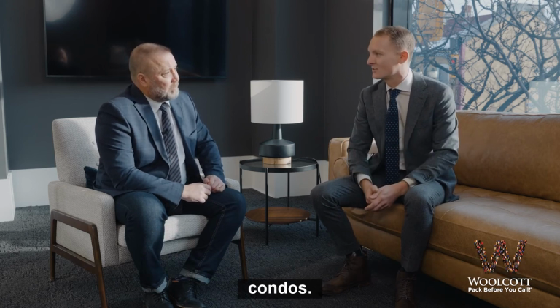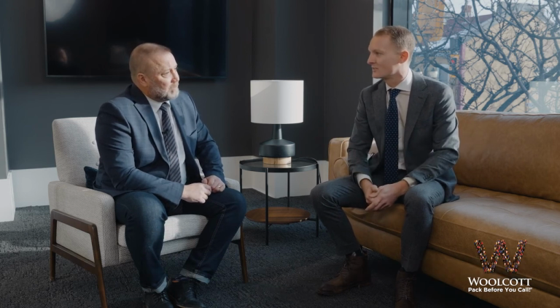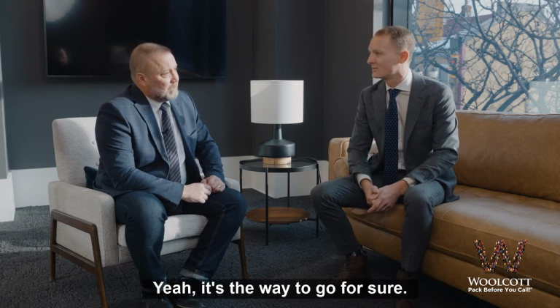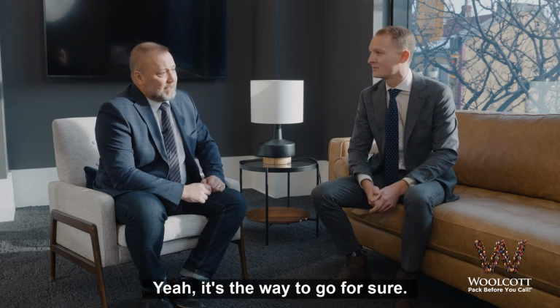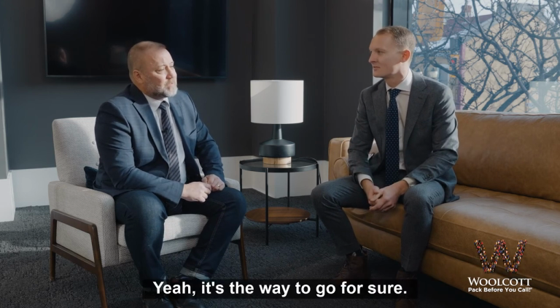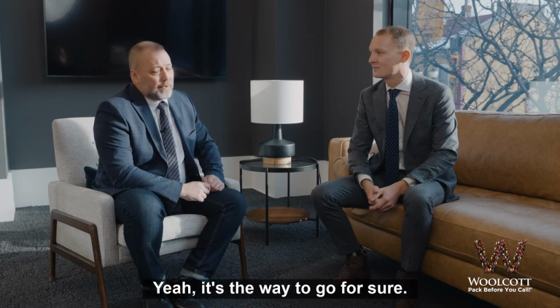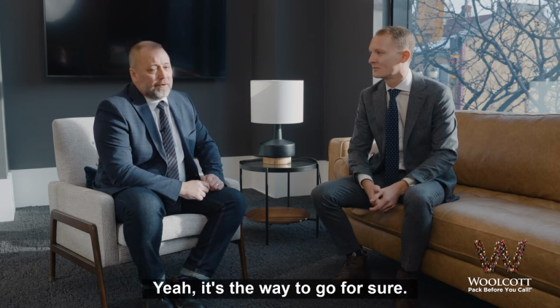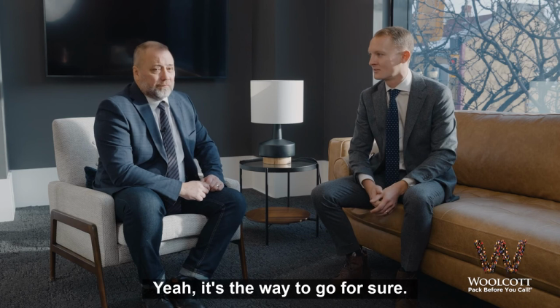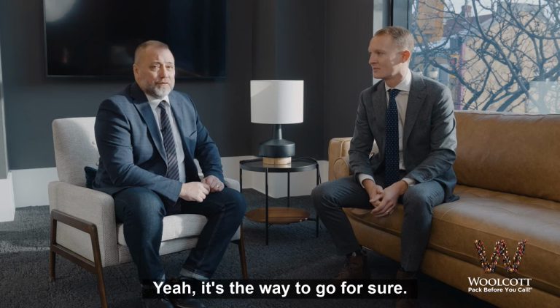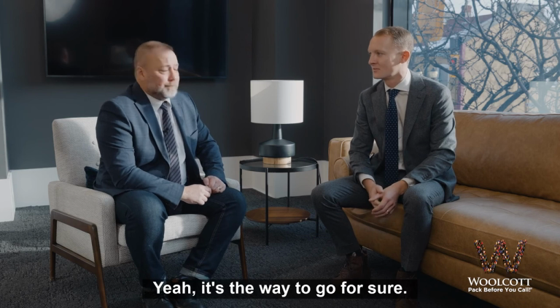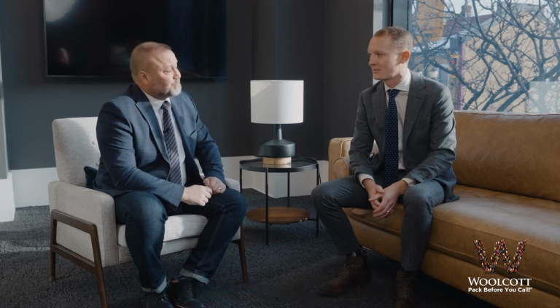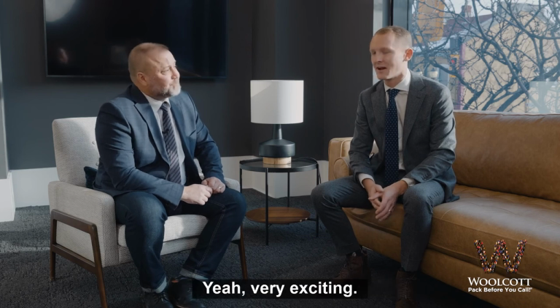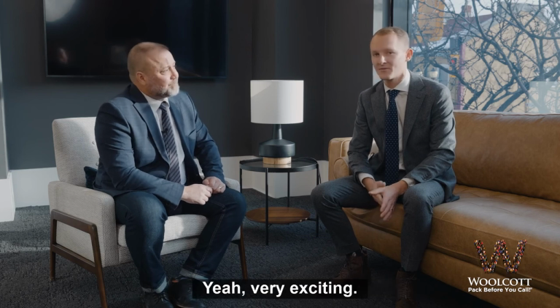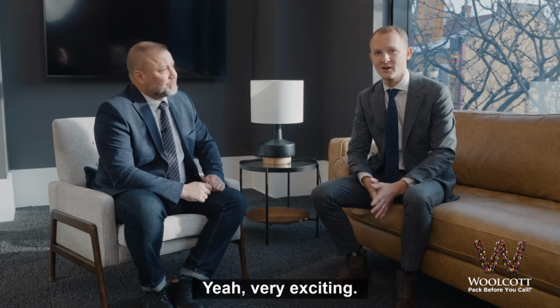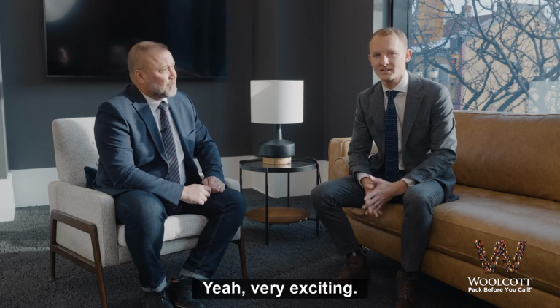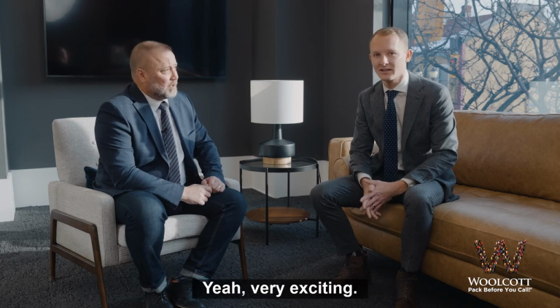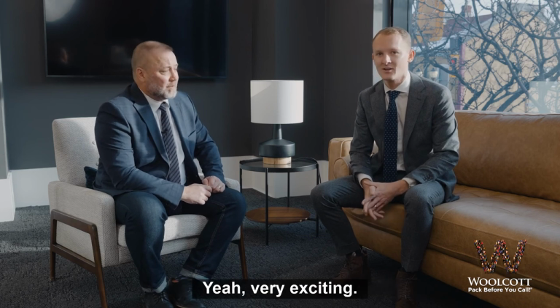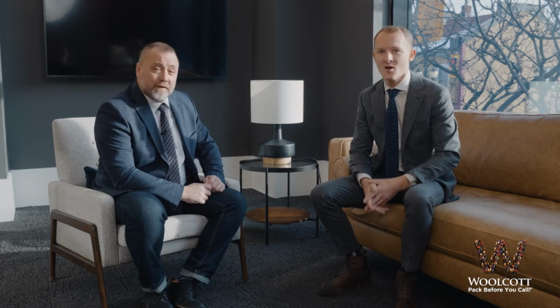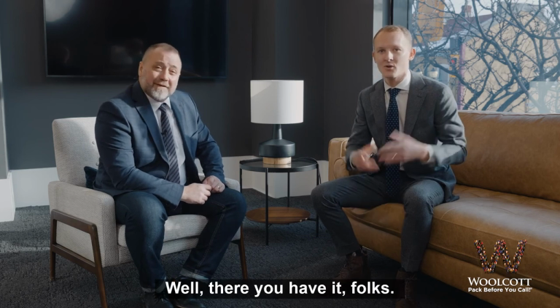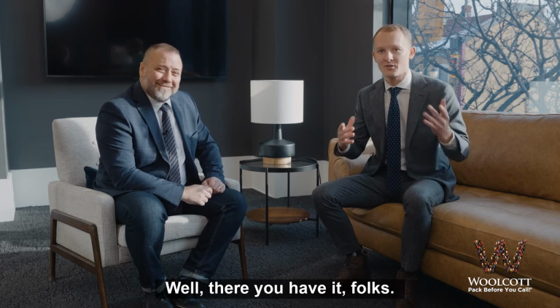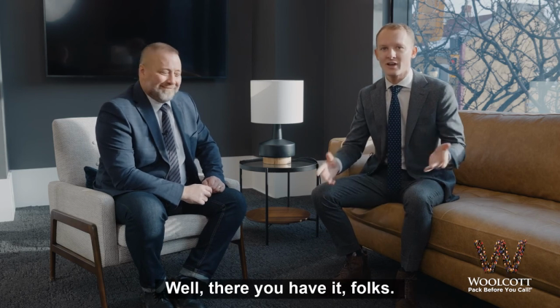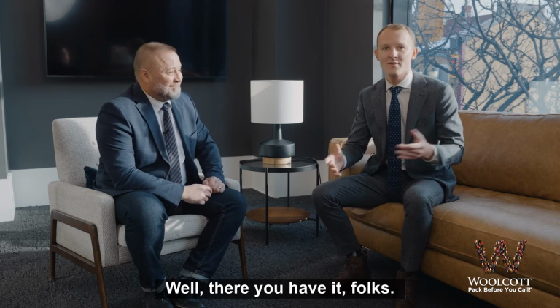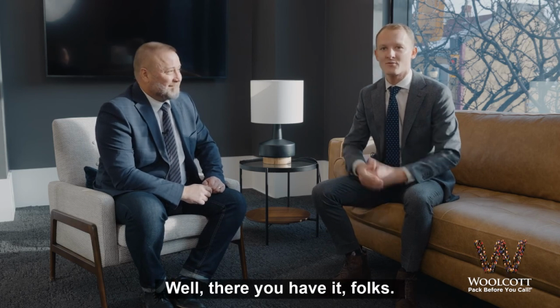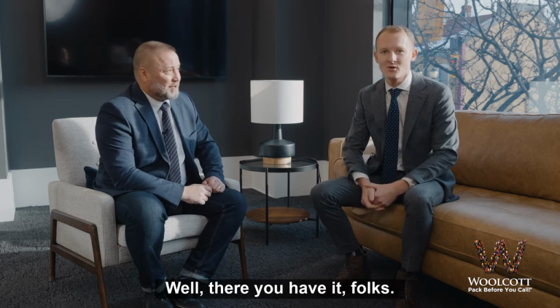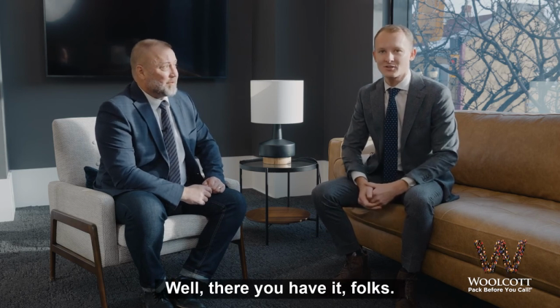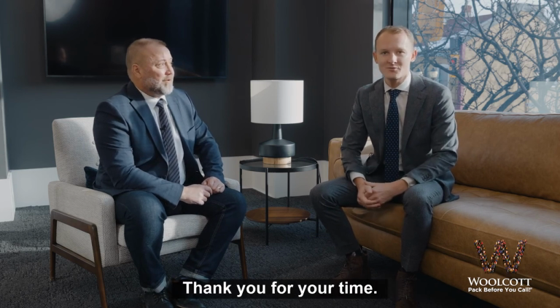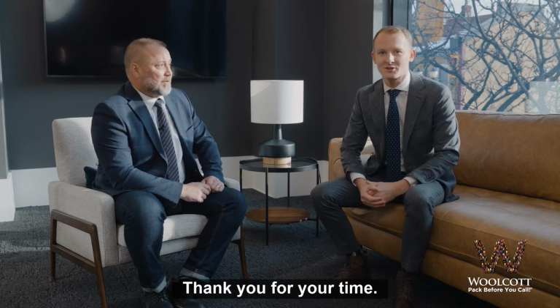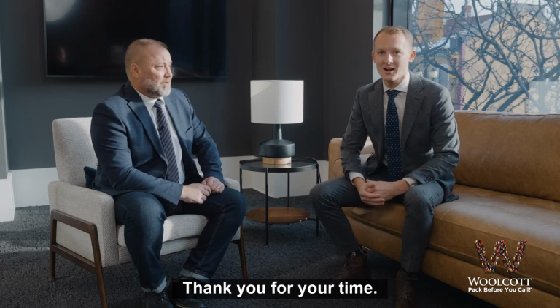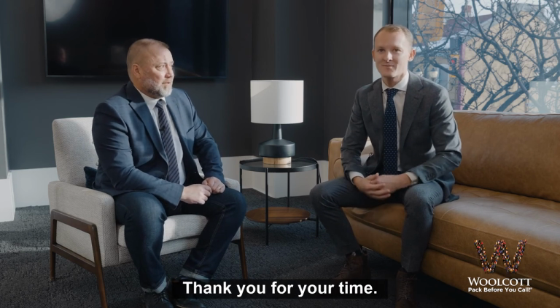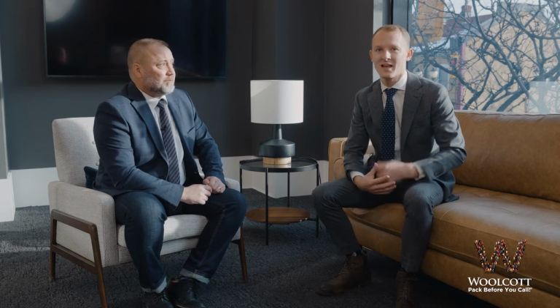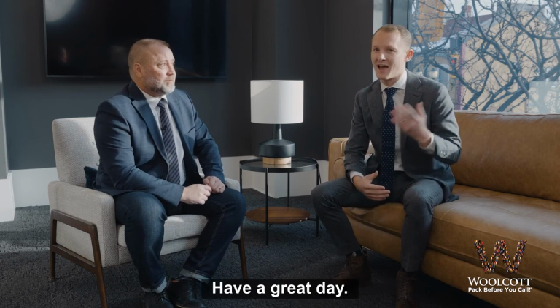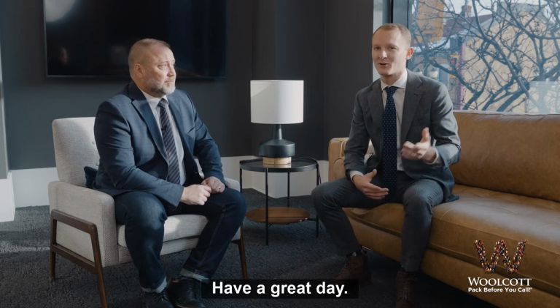Yeah, it's the way to go for sure. Very exciting. Well, there you have it folks. Thank you for your time. Have a great day.